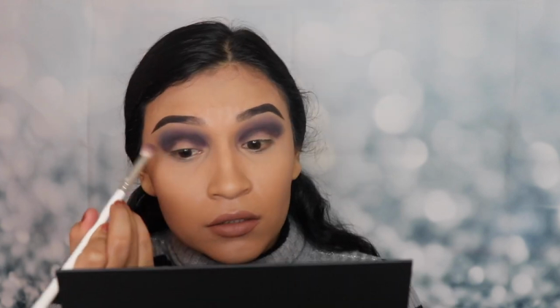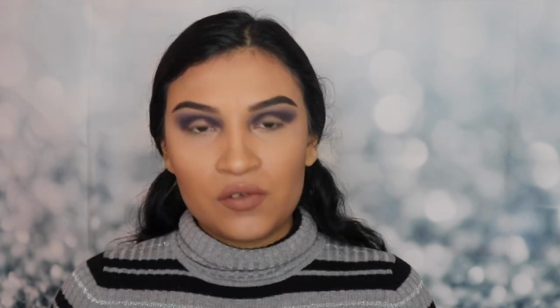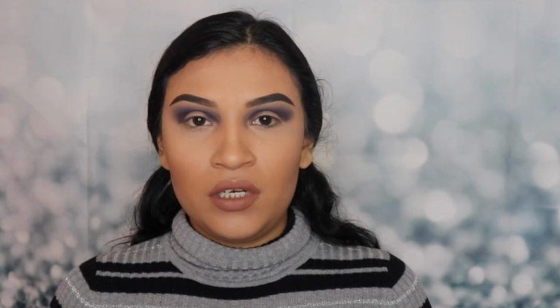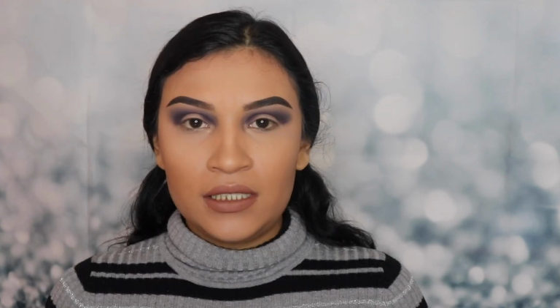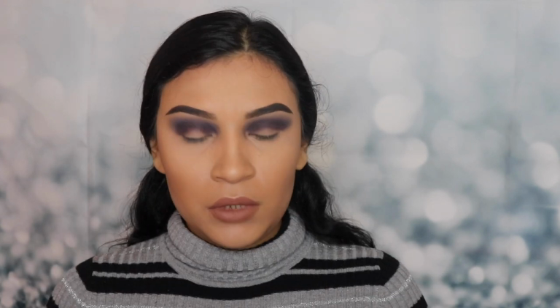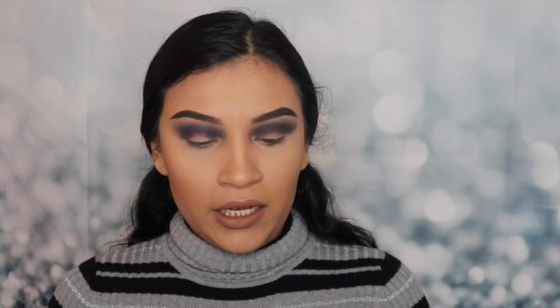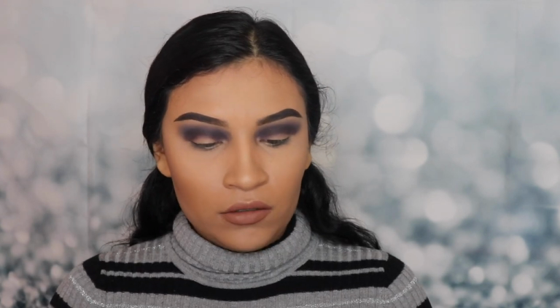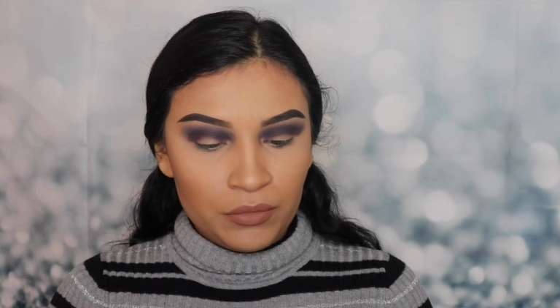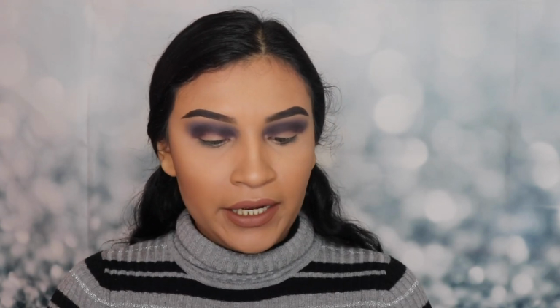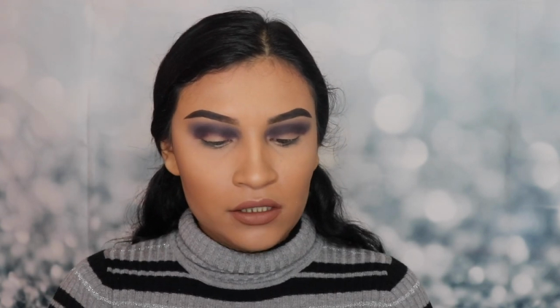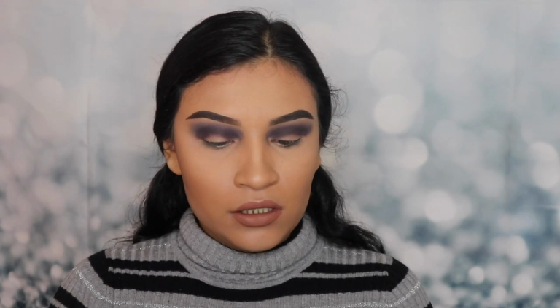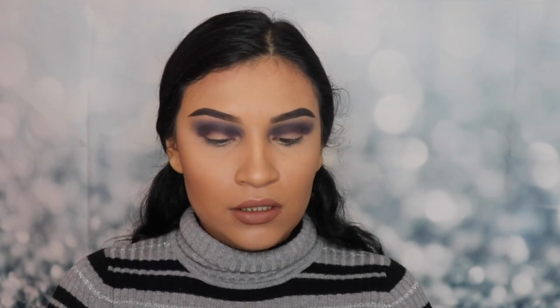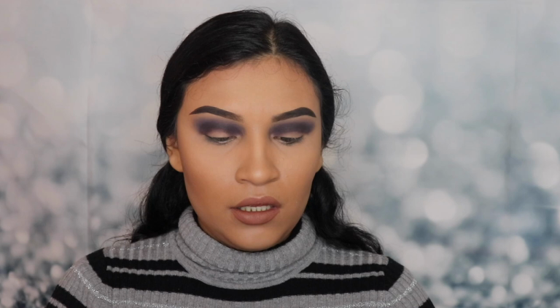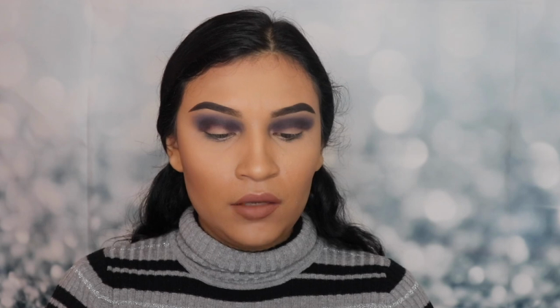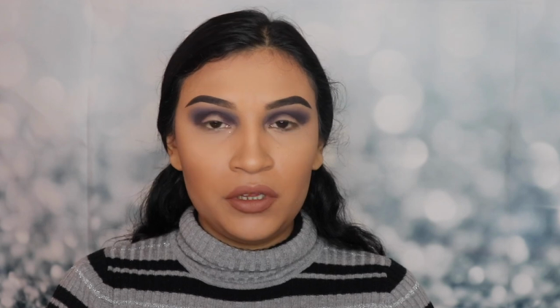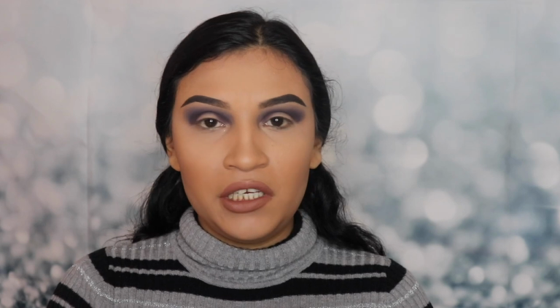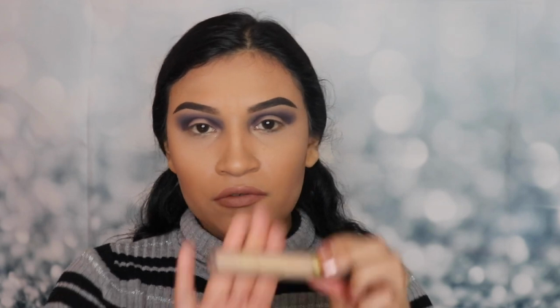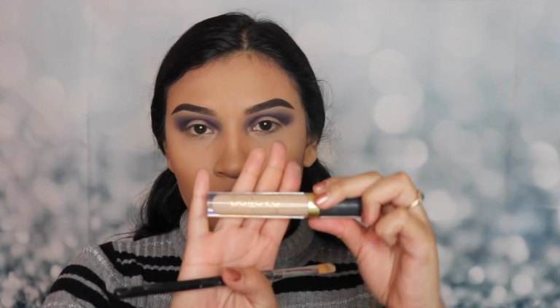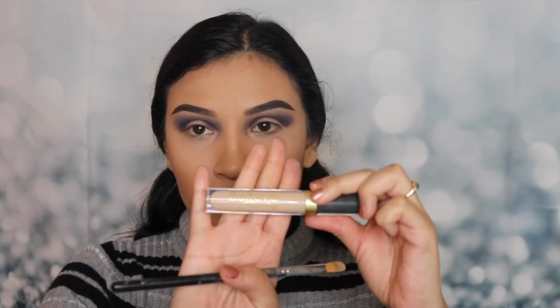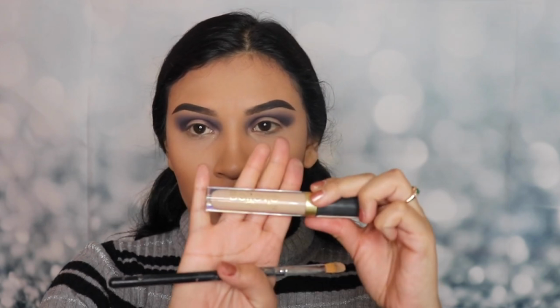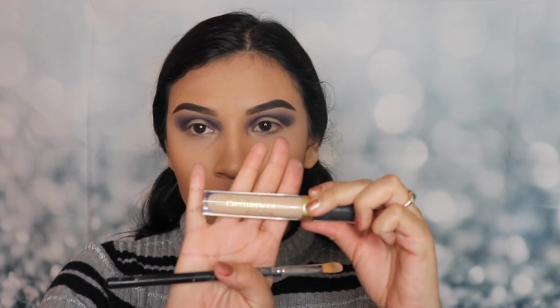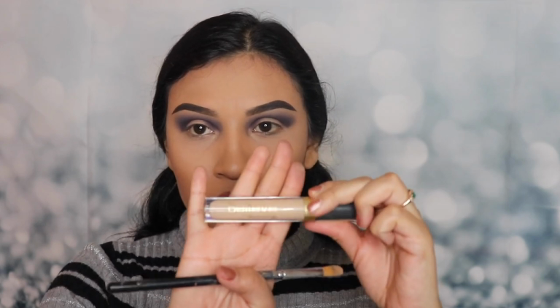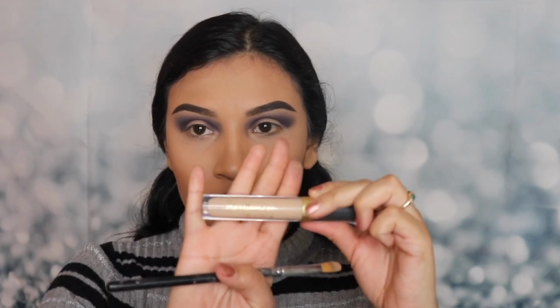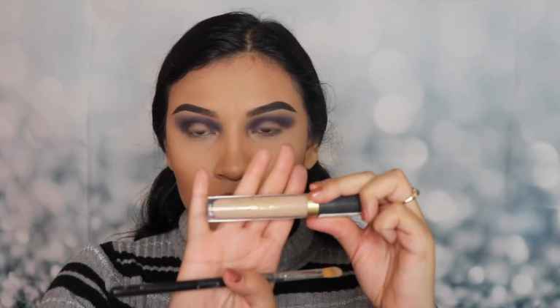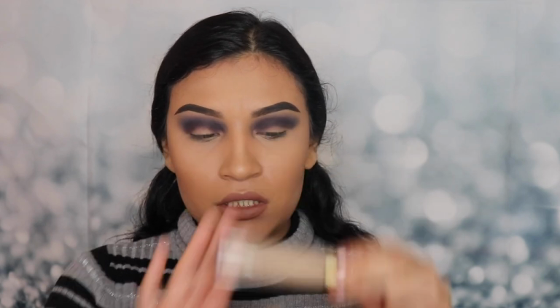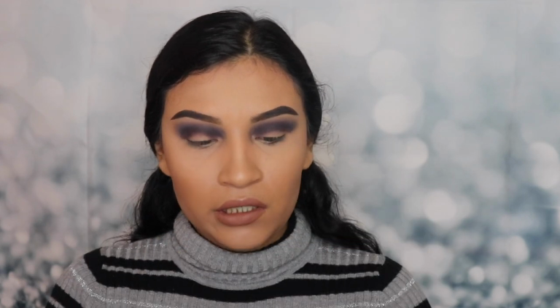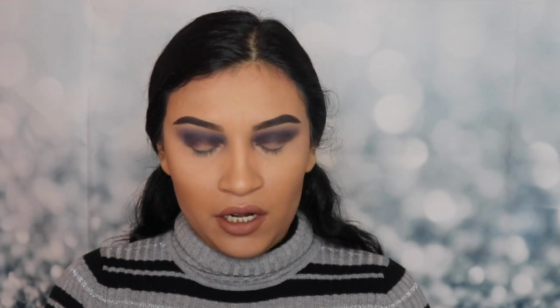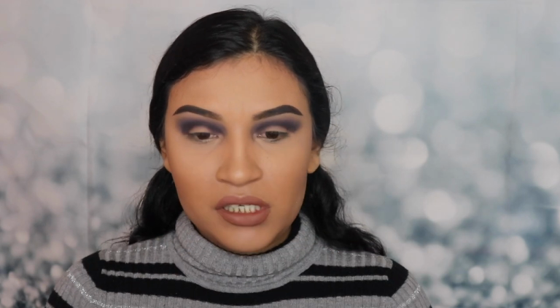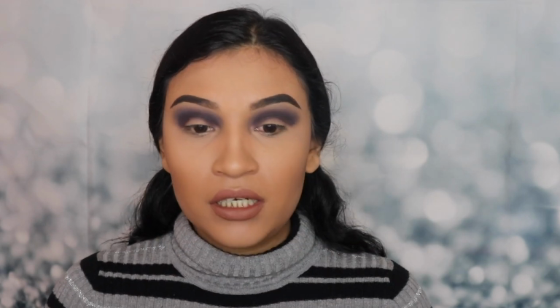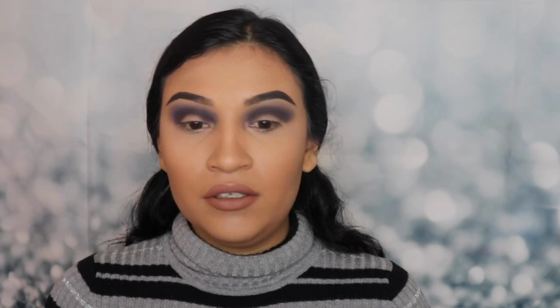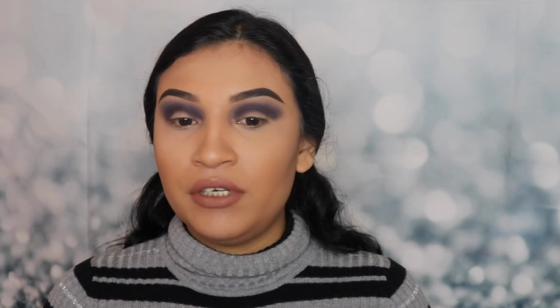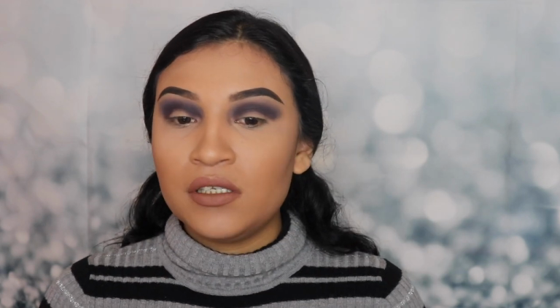So the next thing I'm gonna add onto my eyes is the Believe Beauty concealer and I'm just gonna cut the crease.